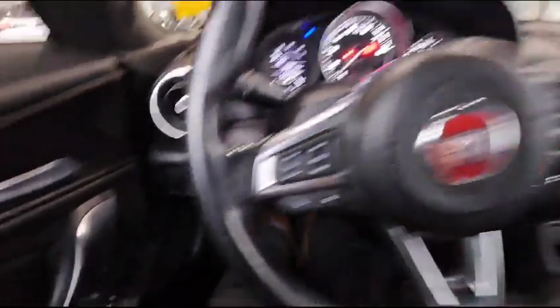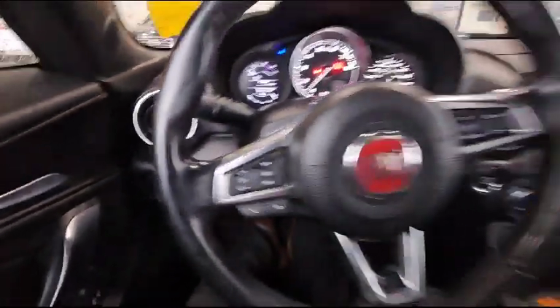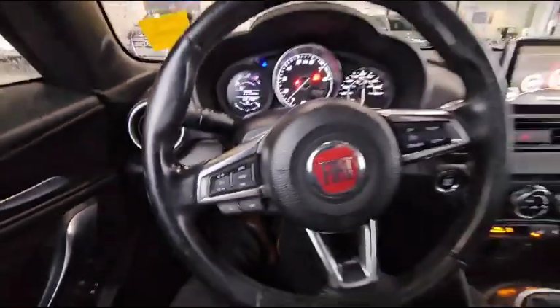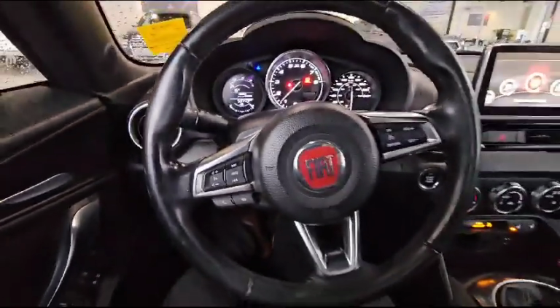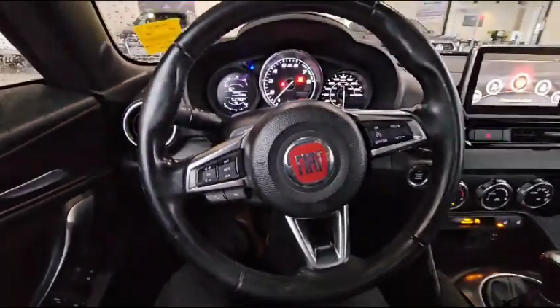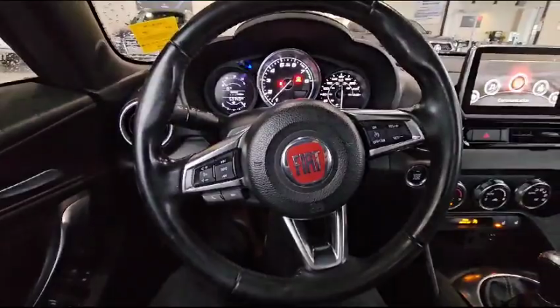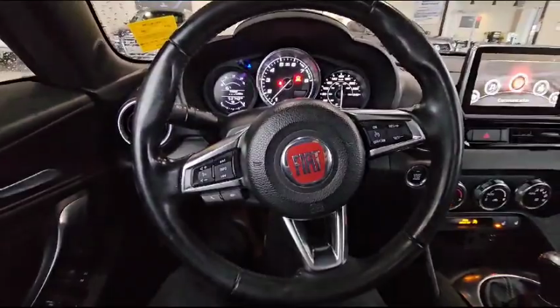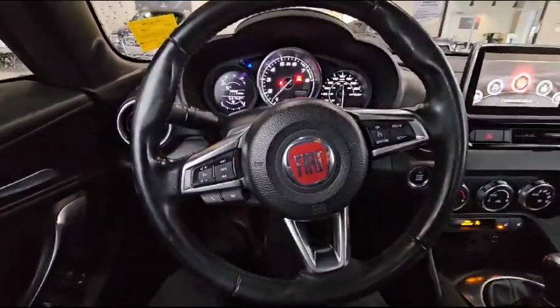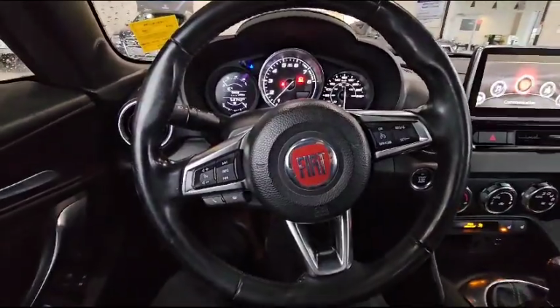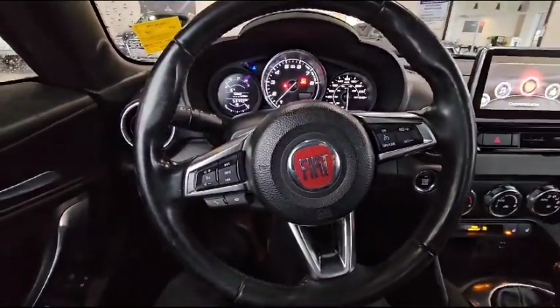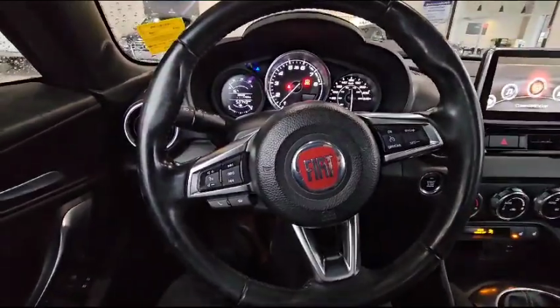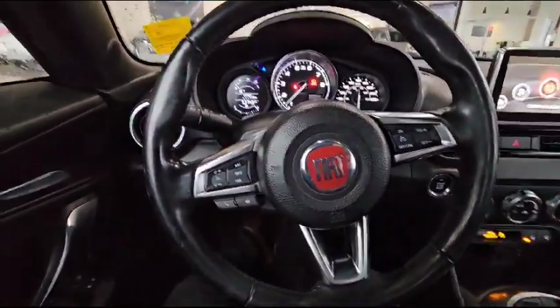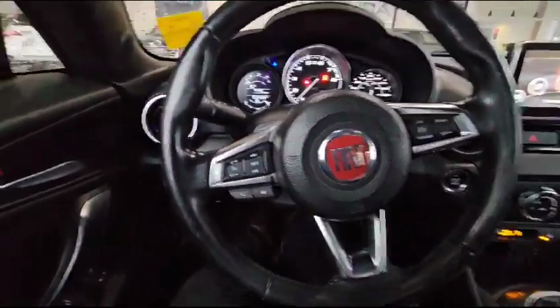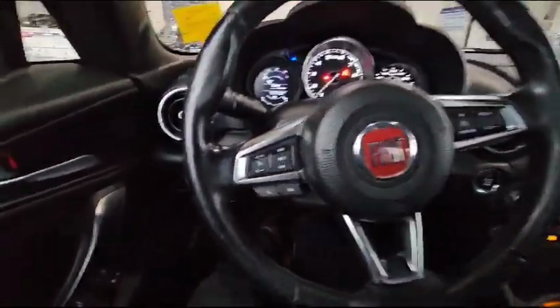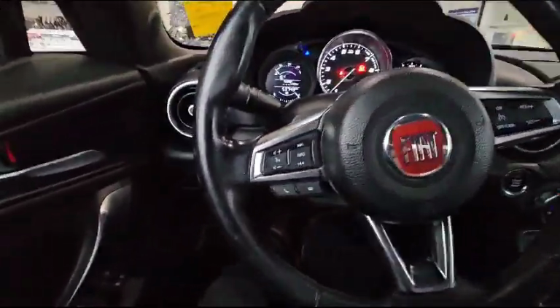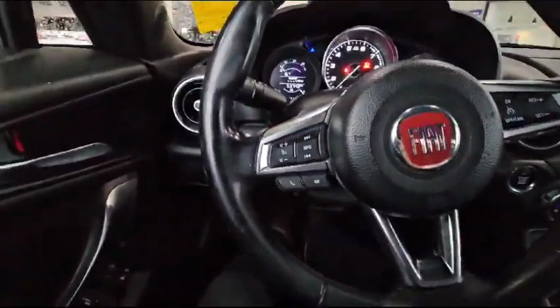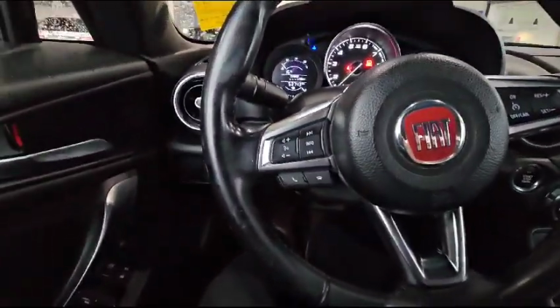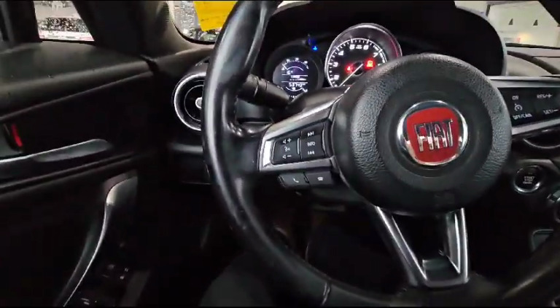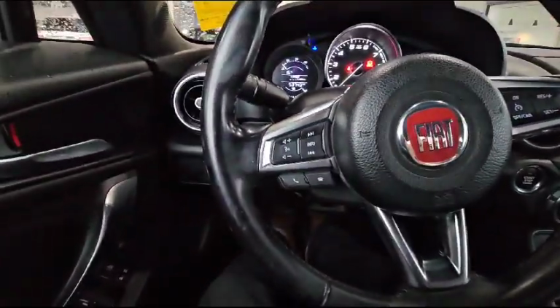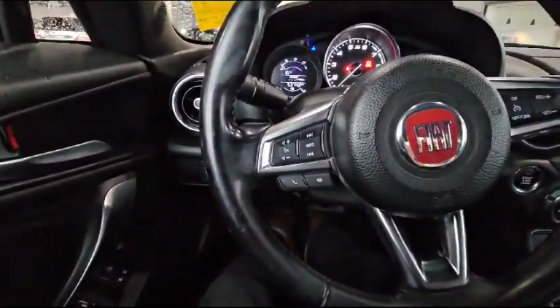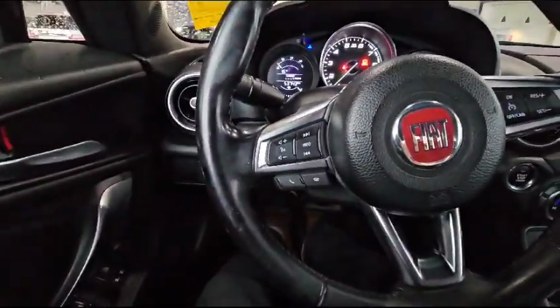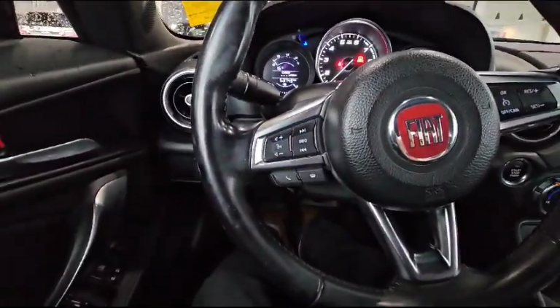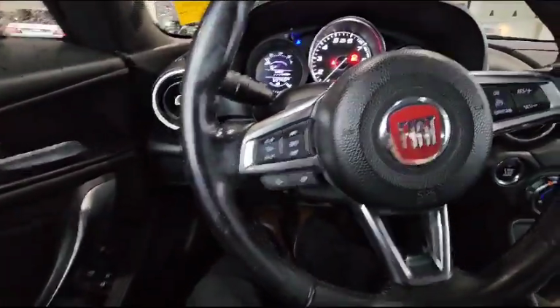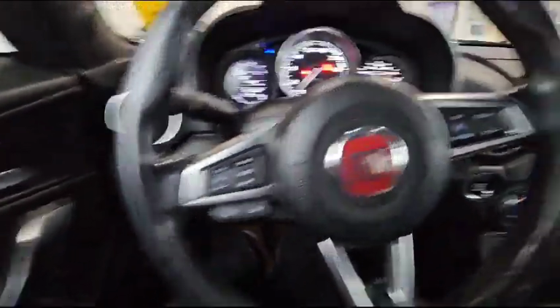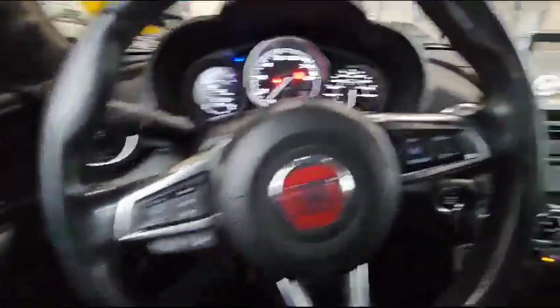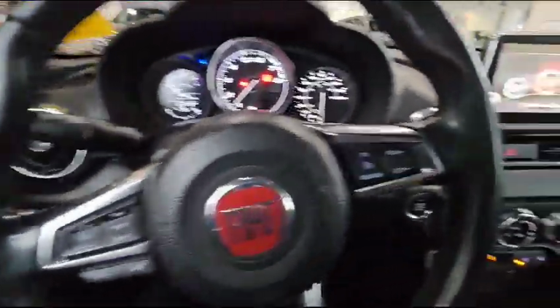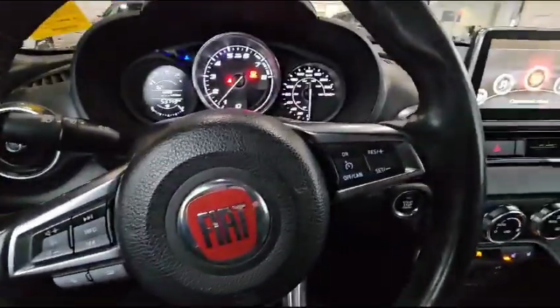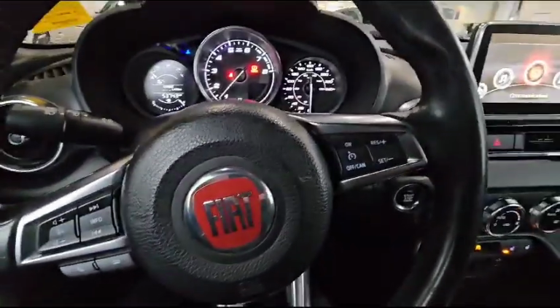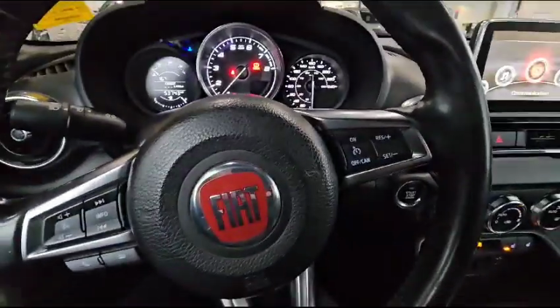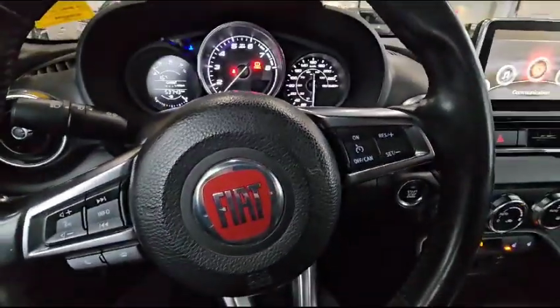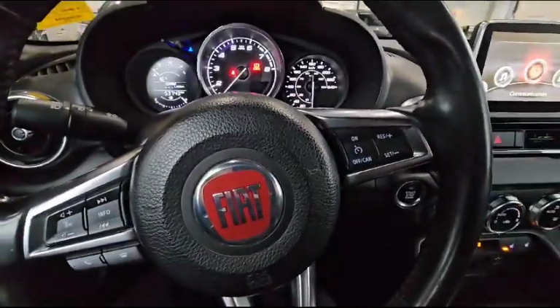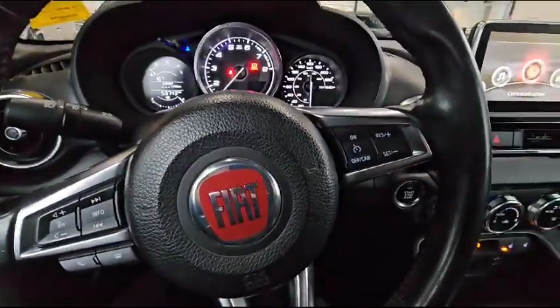And this is how your steering wheel looks. On the left, you got your stereo control and Bluetooth. On the right, you got your cruise control.